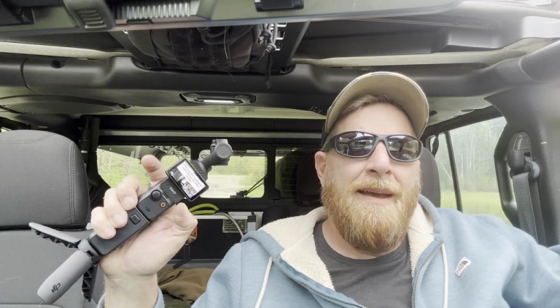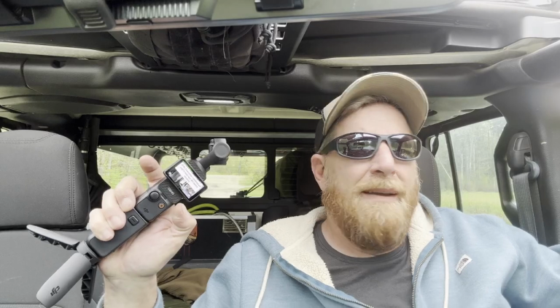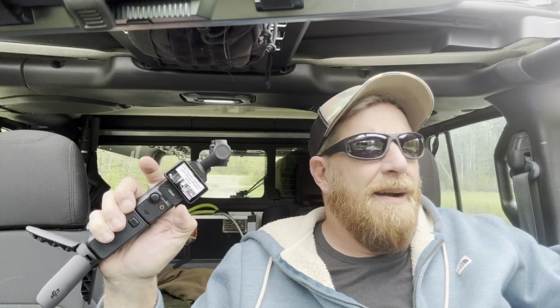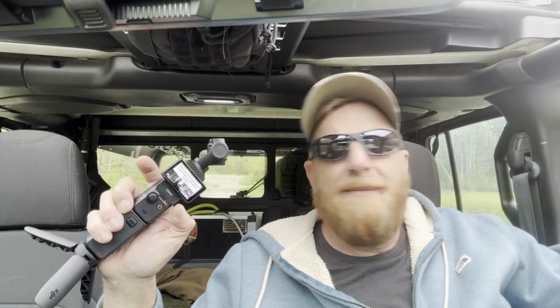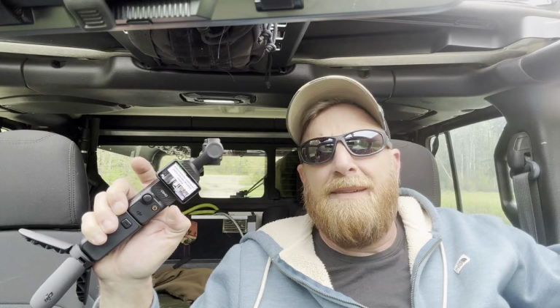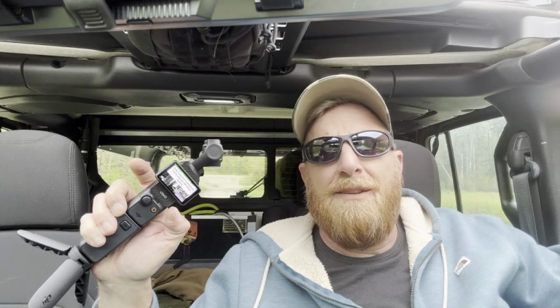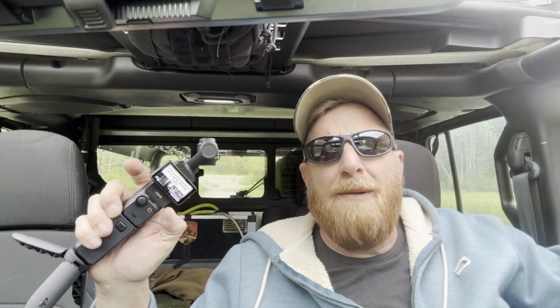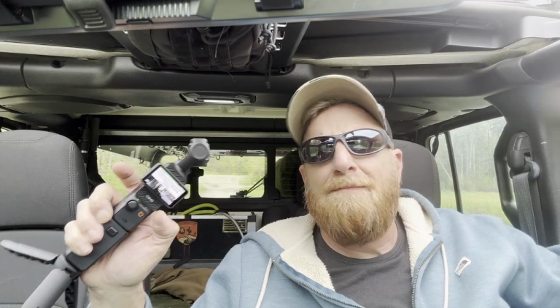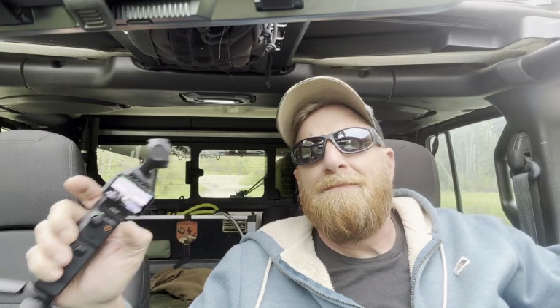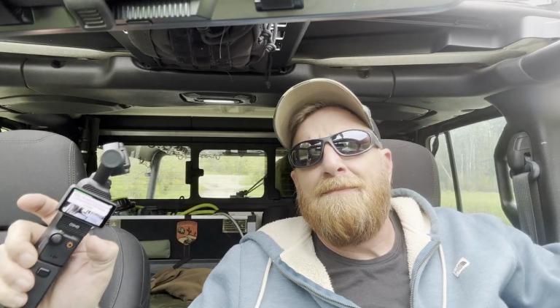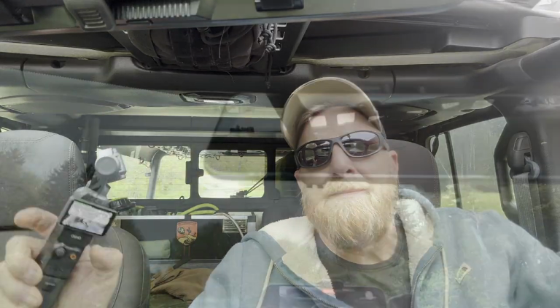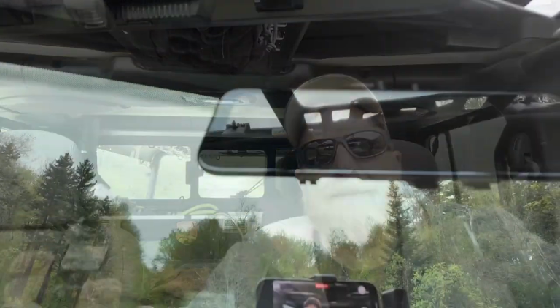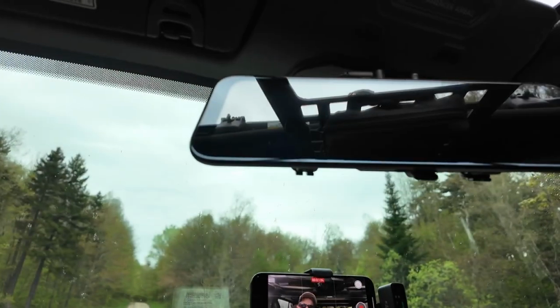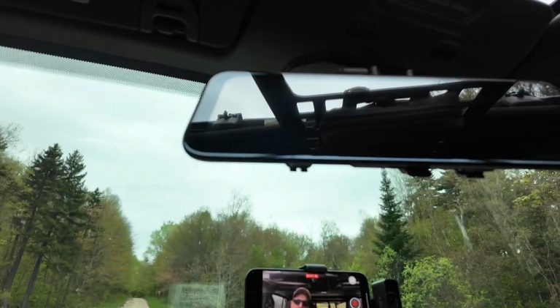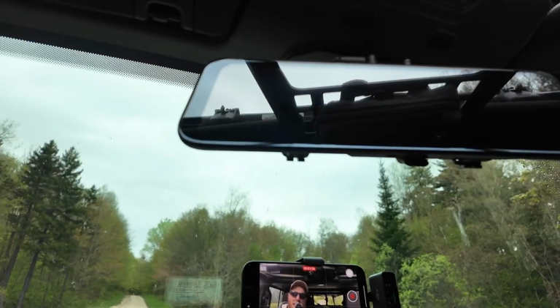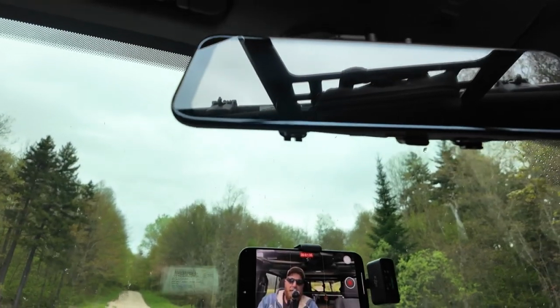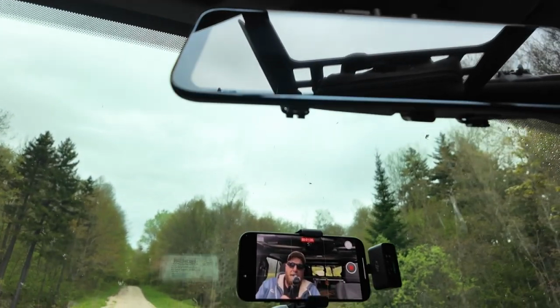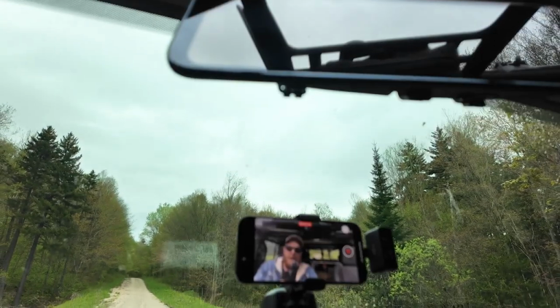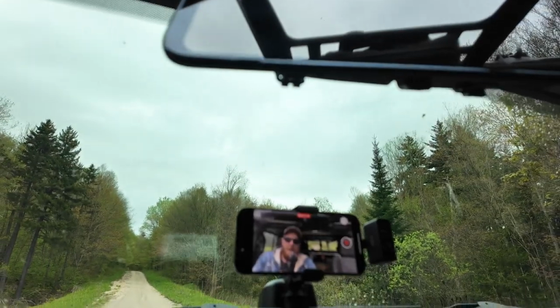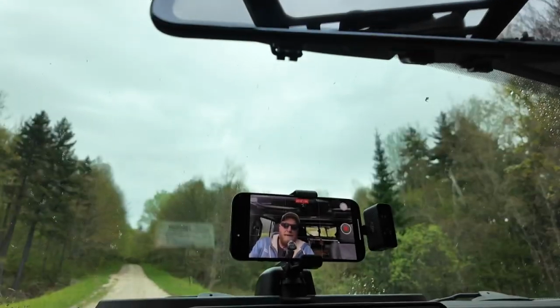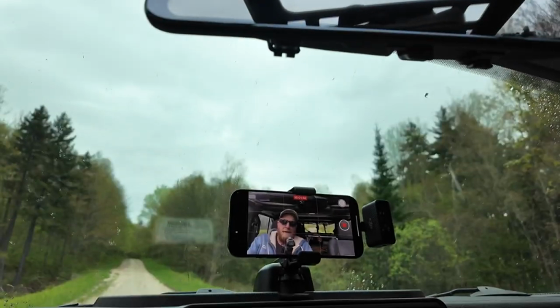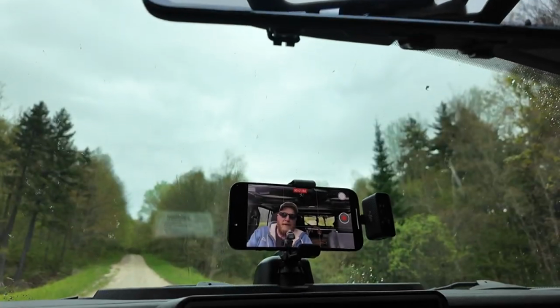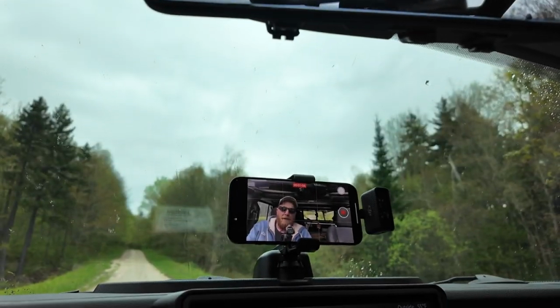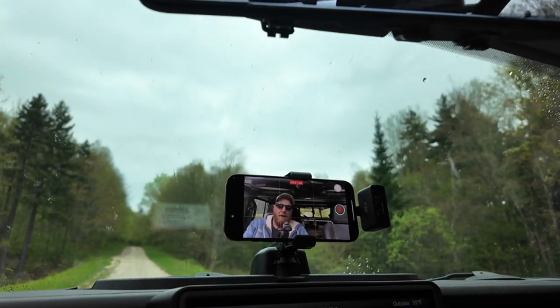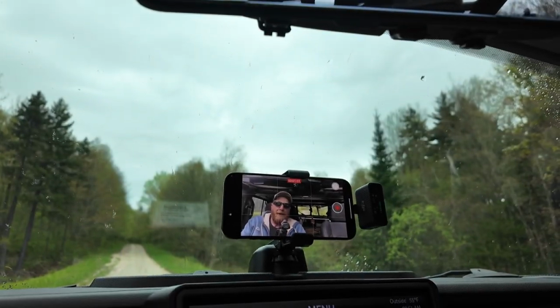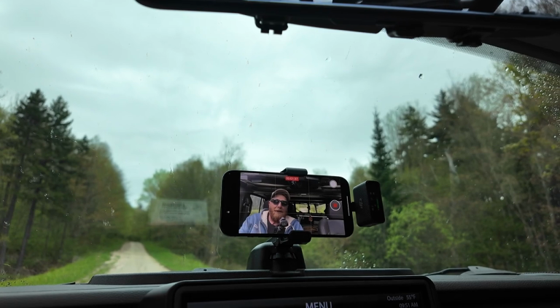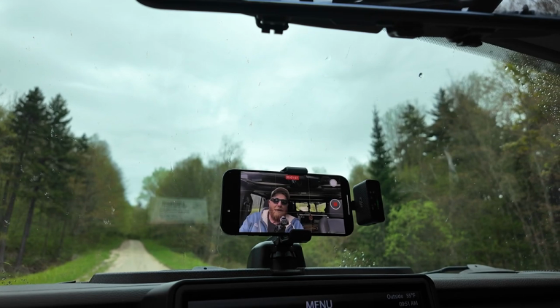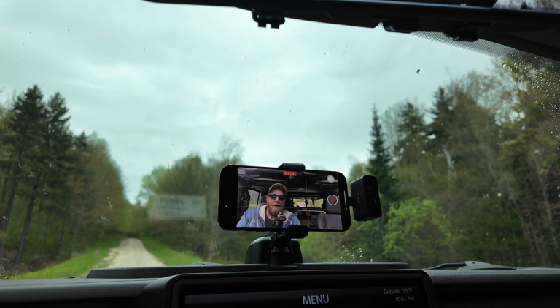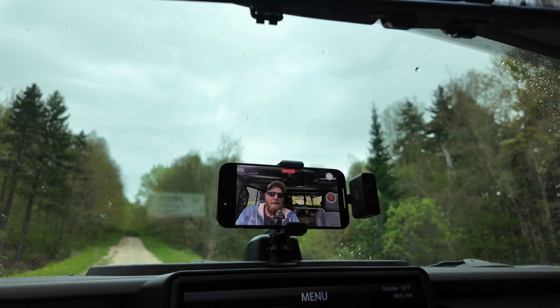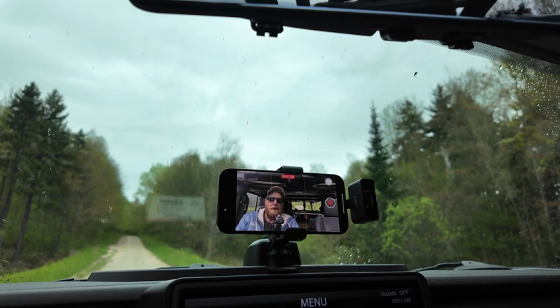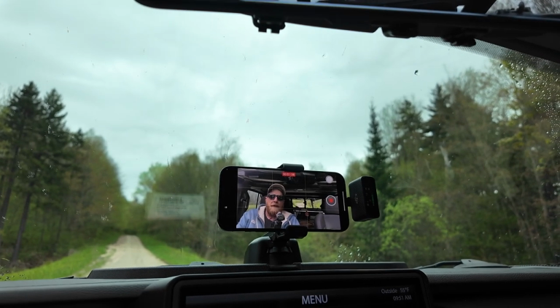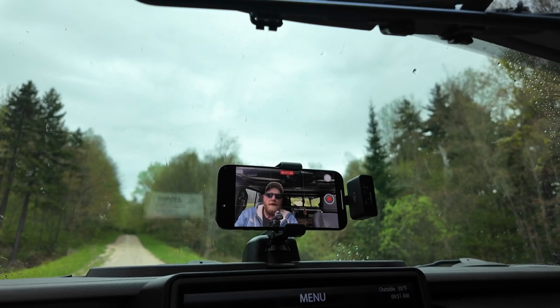Alright, let's hit the trail. Here is me filming you filming me.